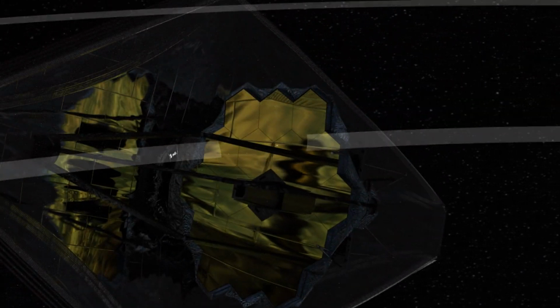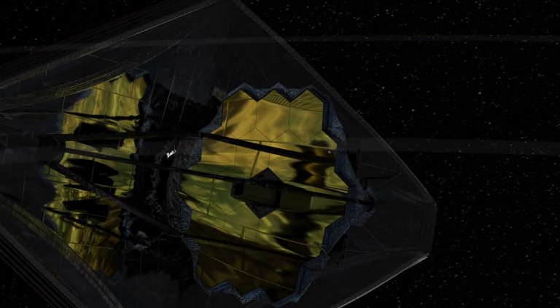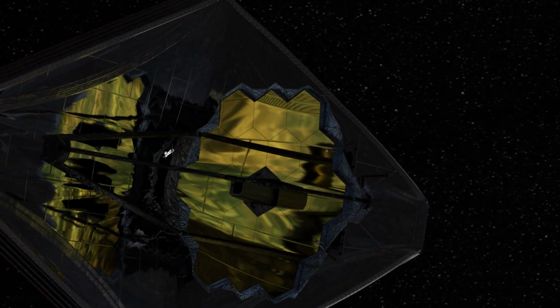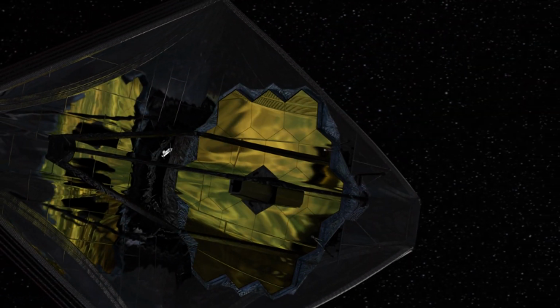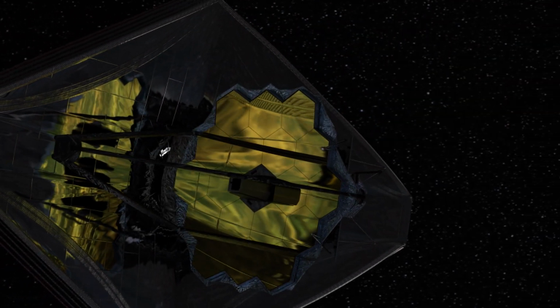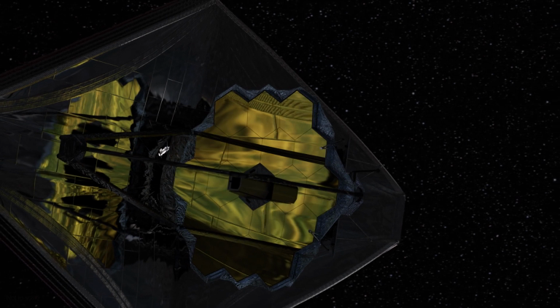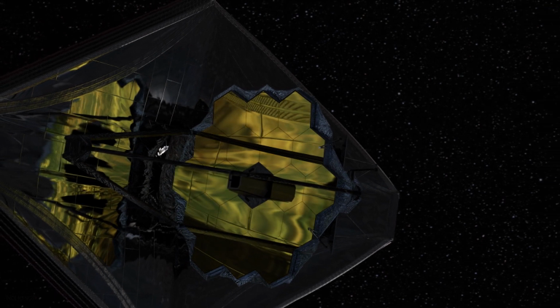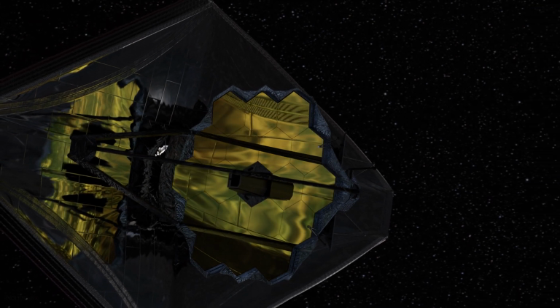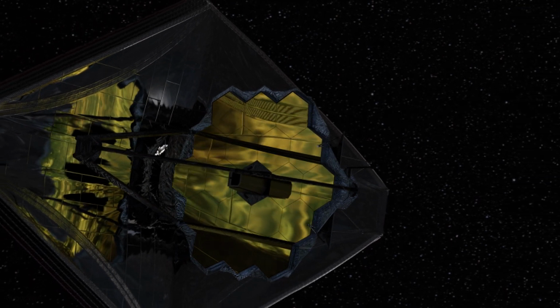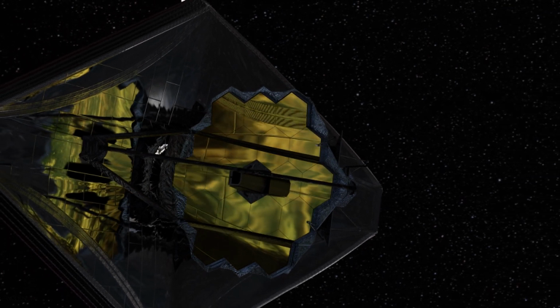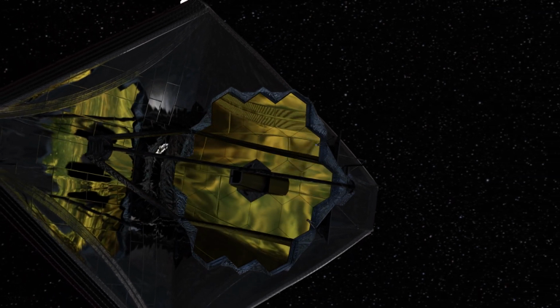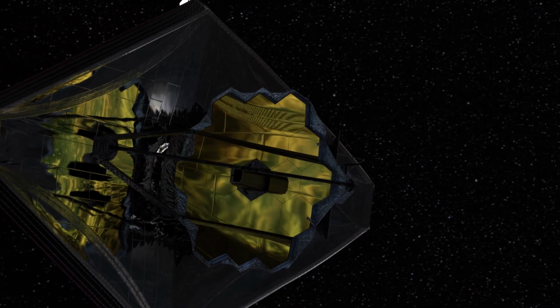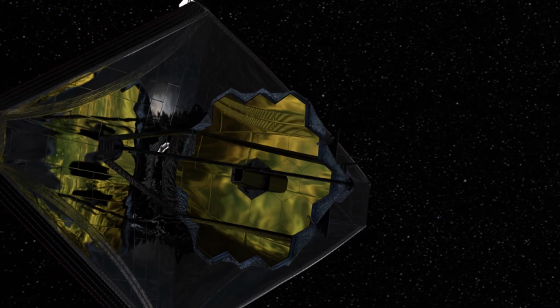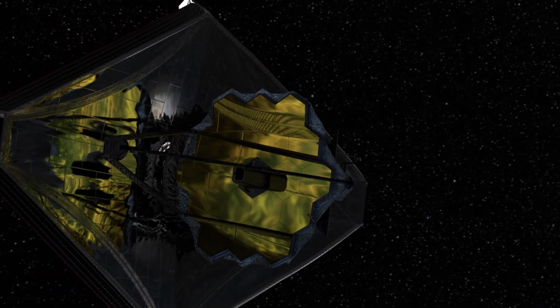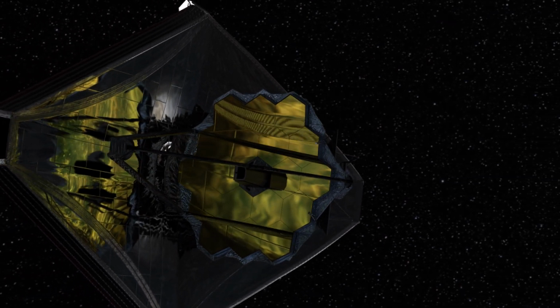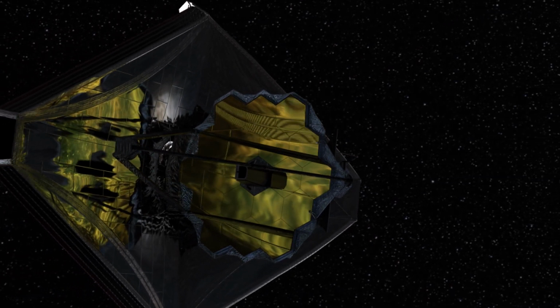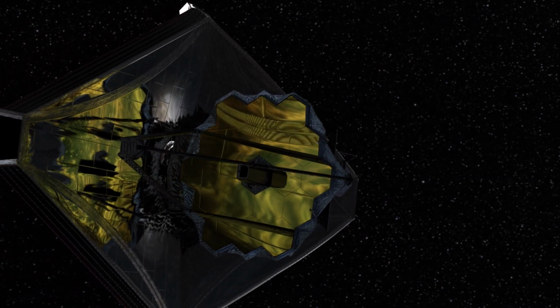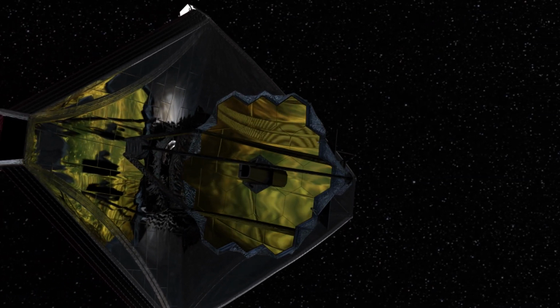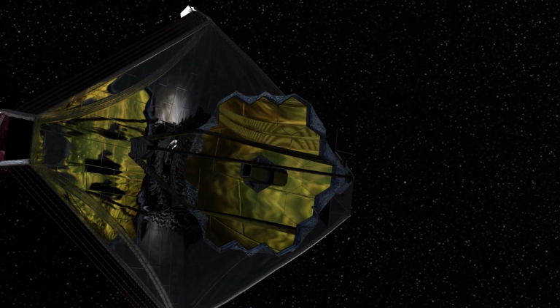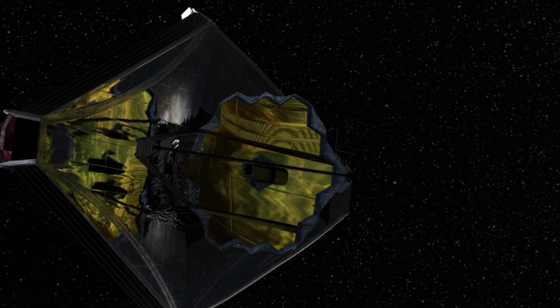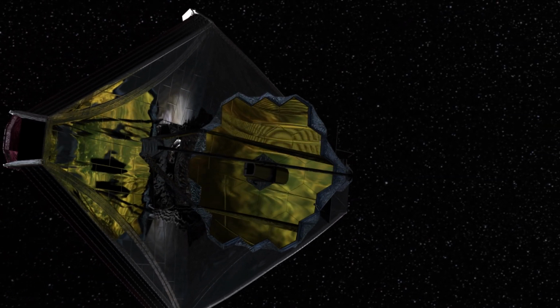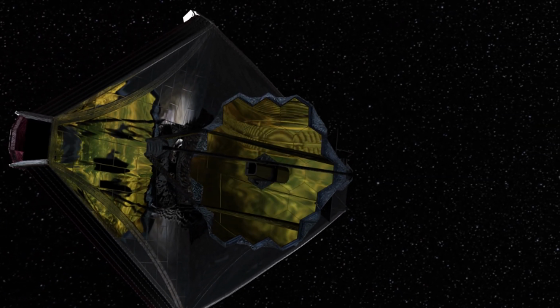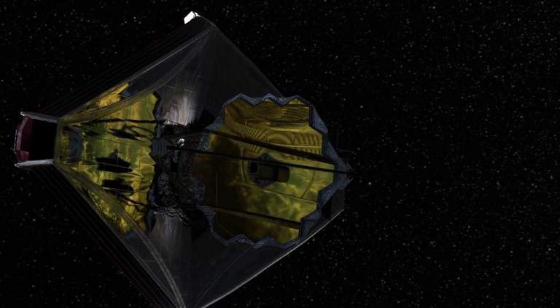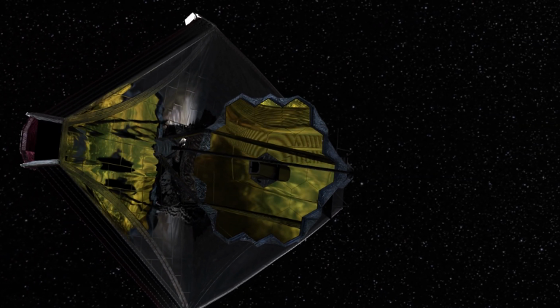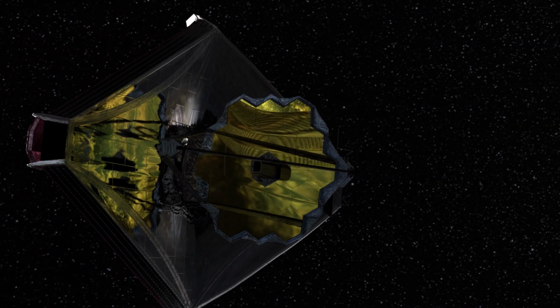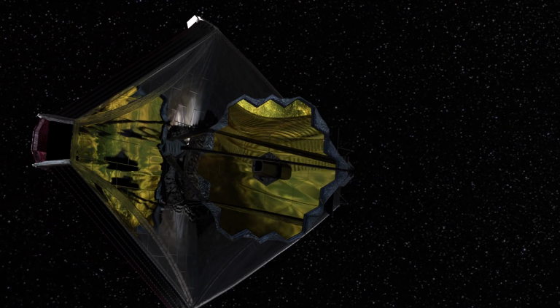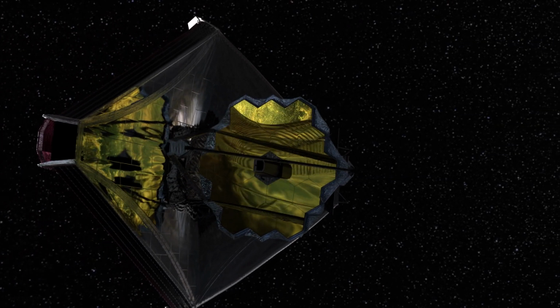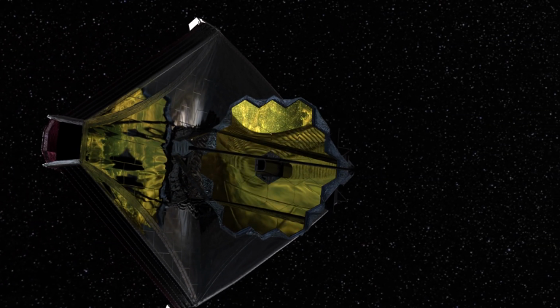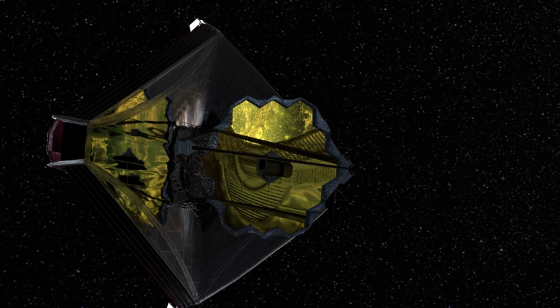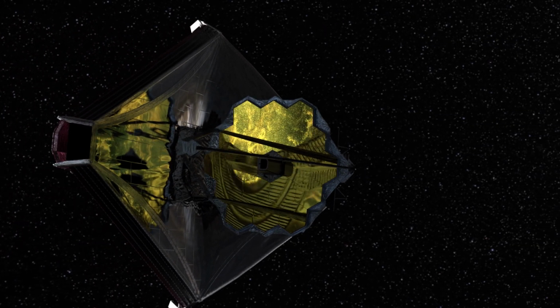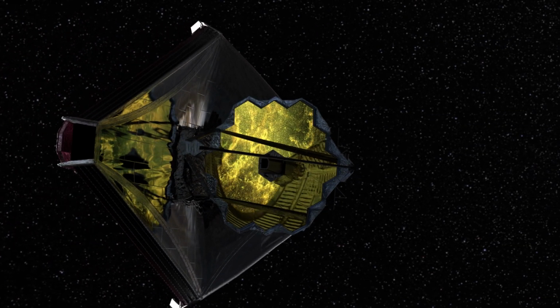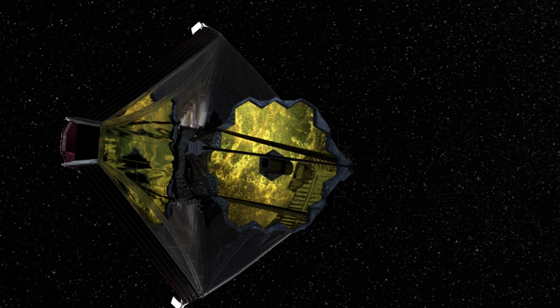To find out, we need to know more about how planets form. And to do that, we need NASA's James Webb Space Telescope.